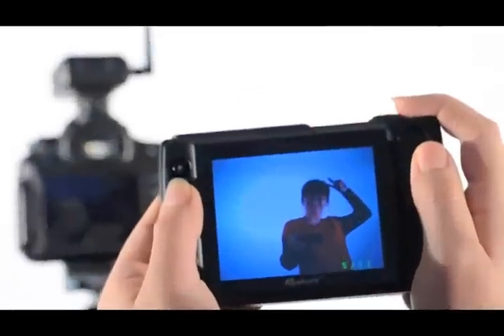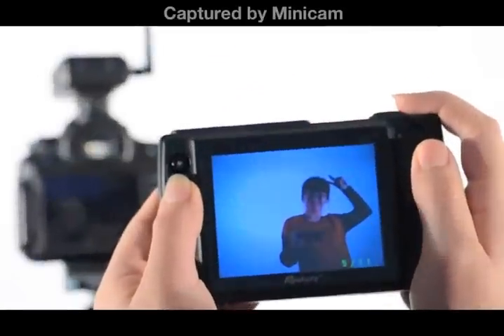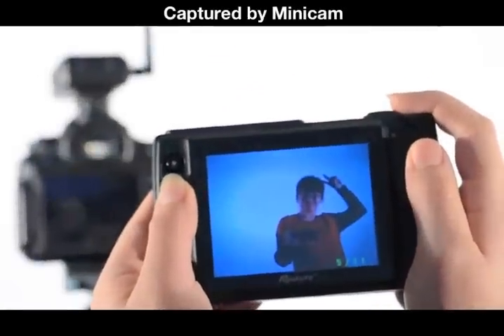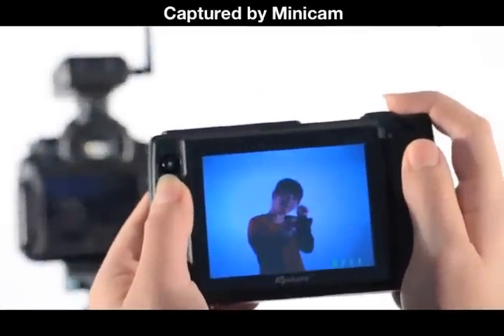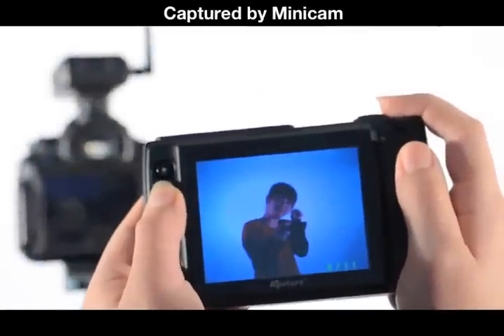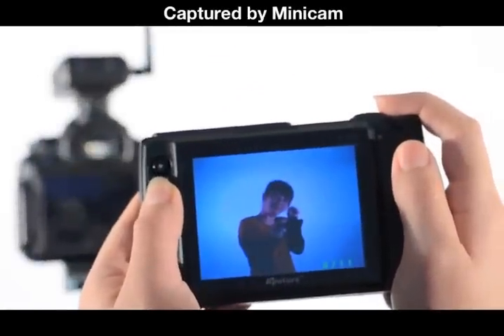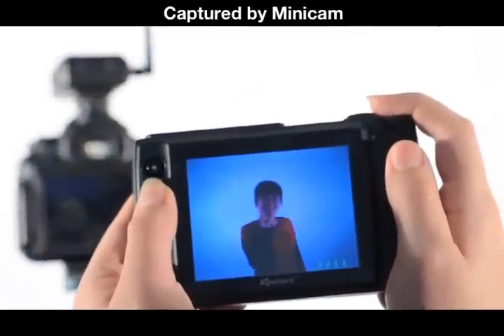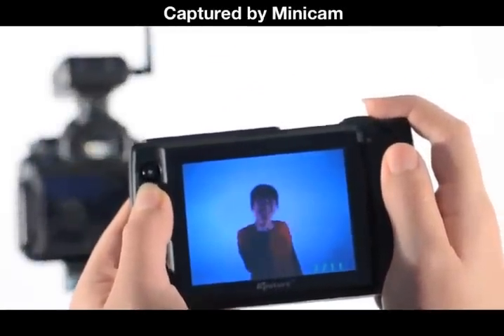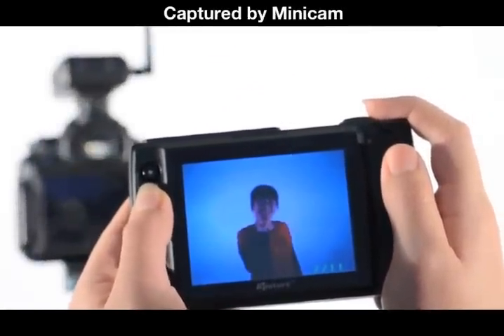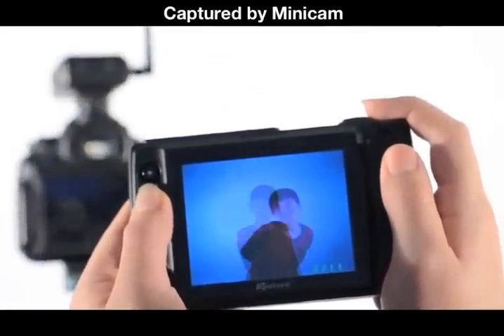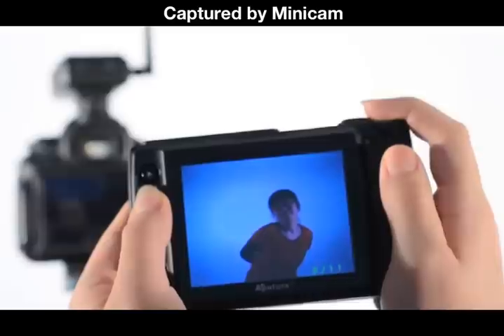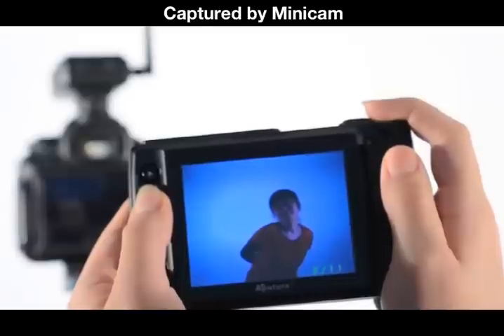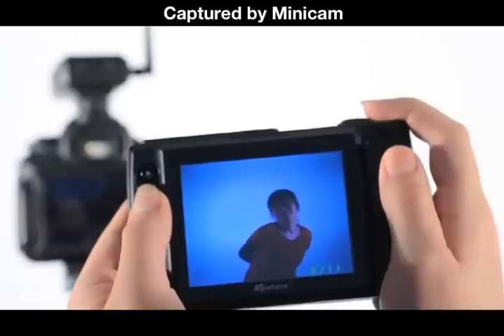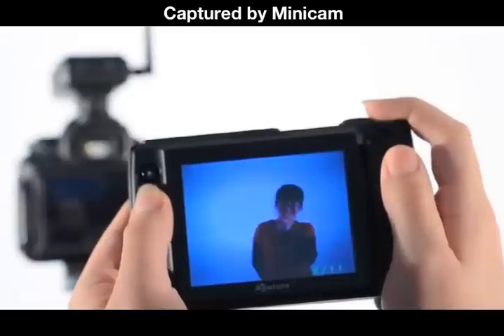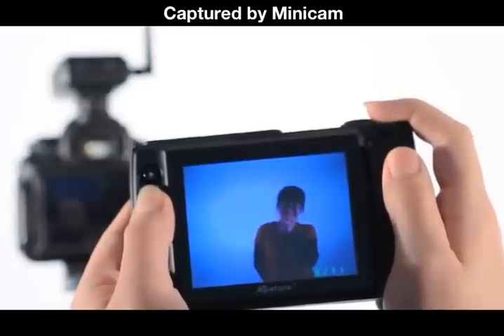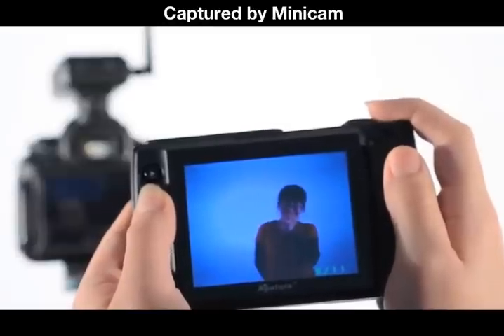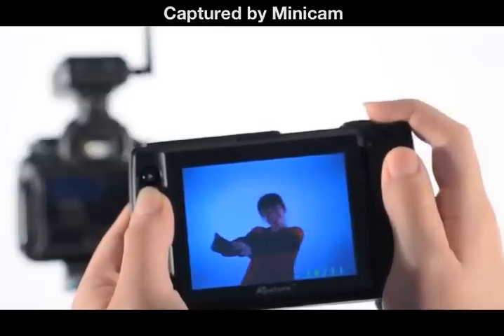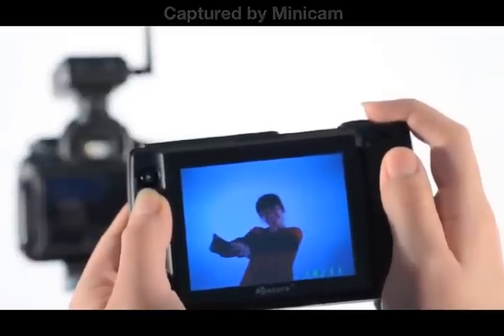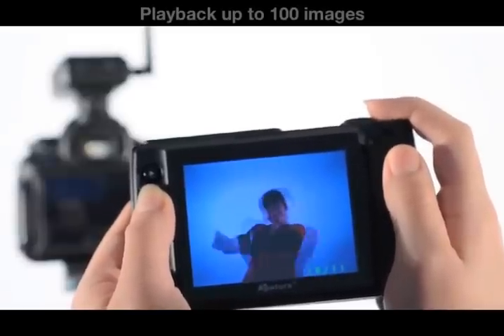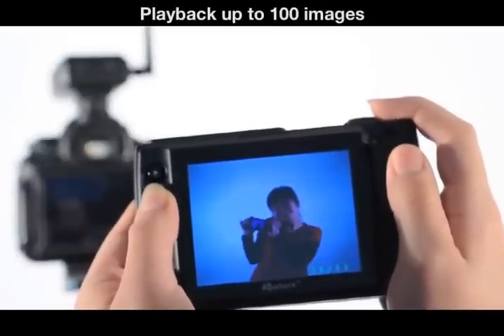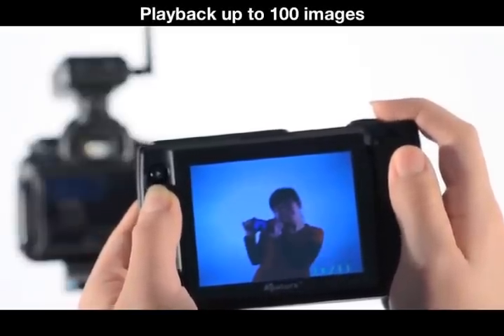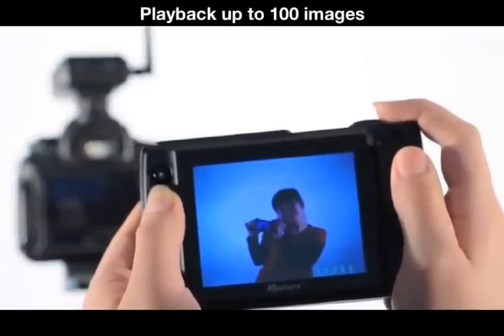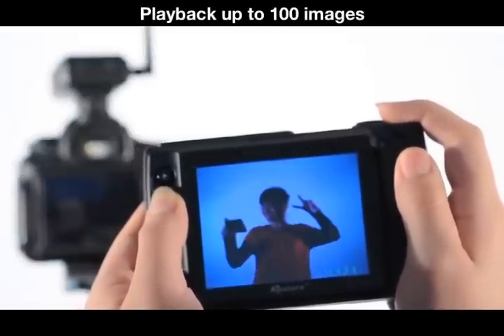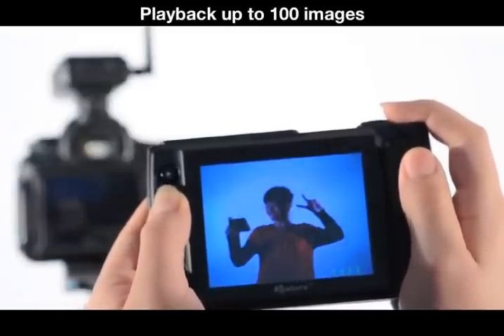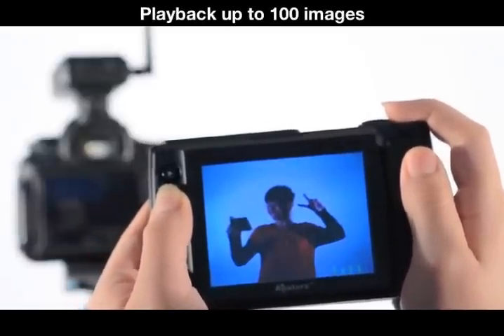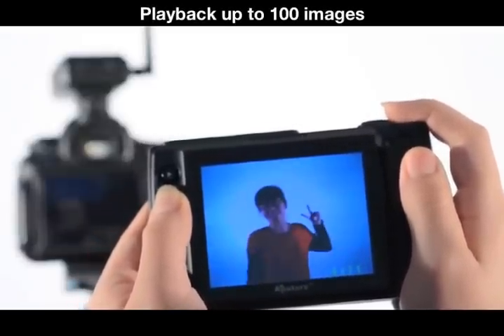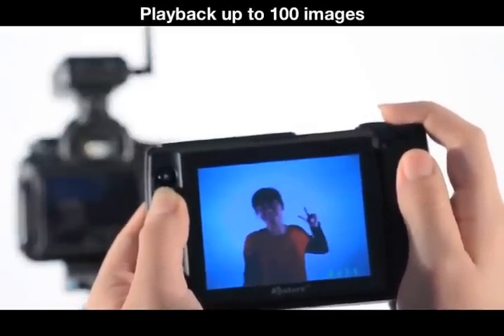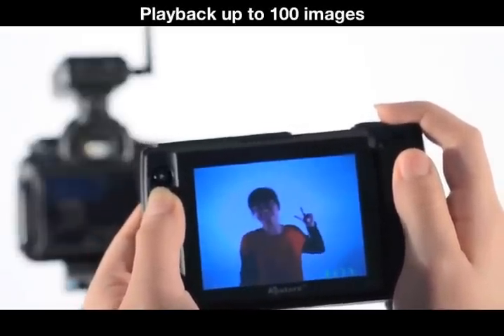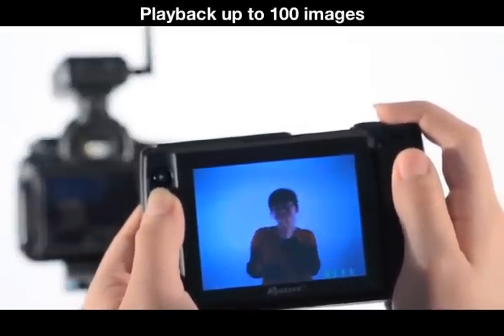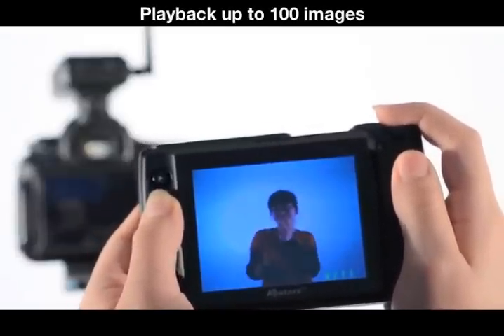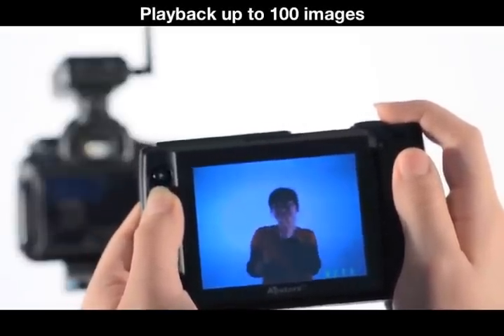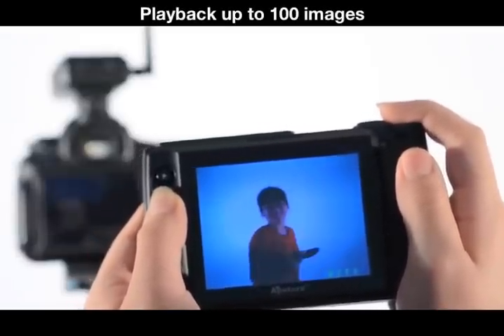Another new feature is built-in memory. It captures images from the transmitter's minicam and enables playback of up to 100 images.